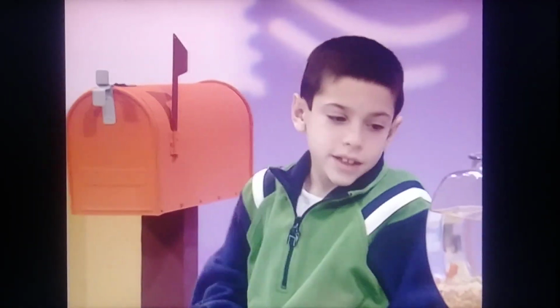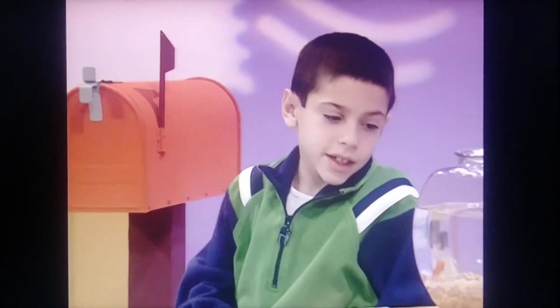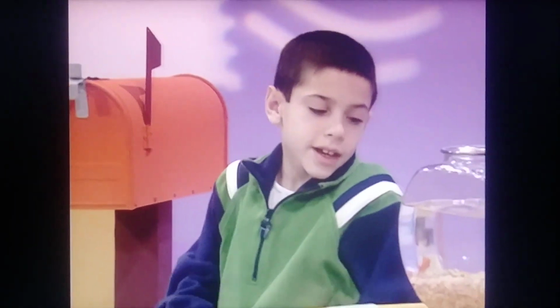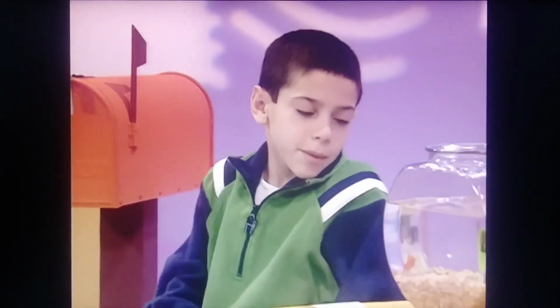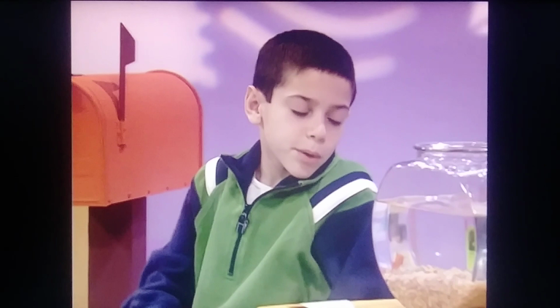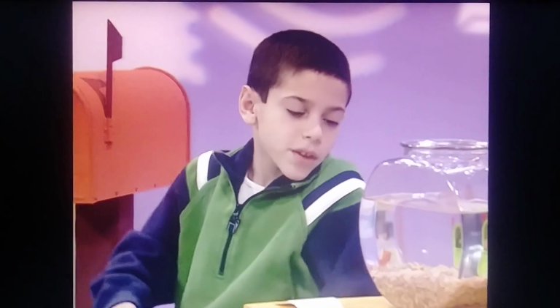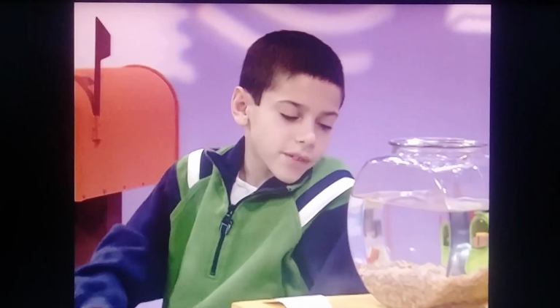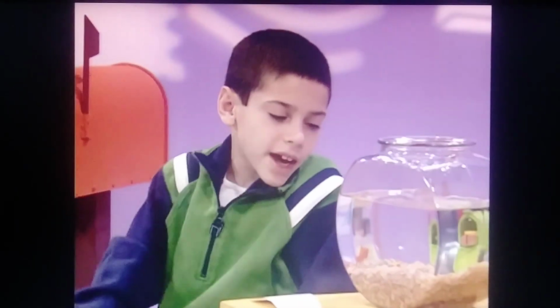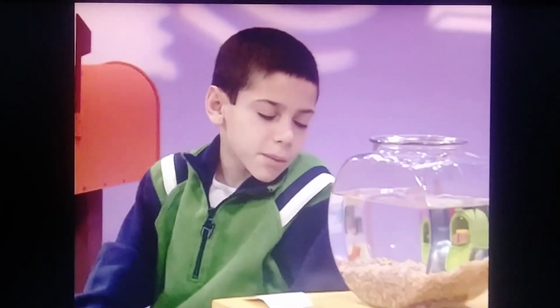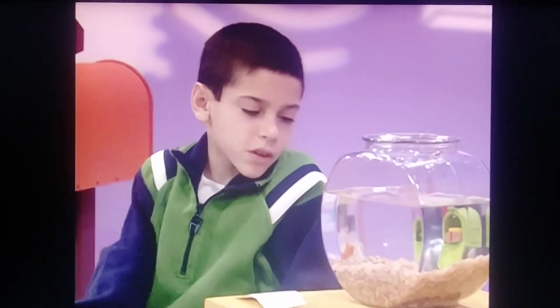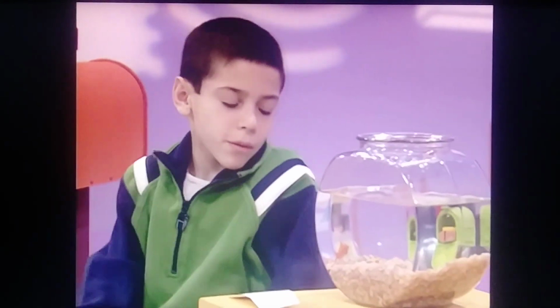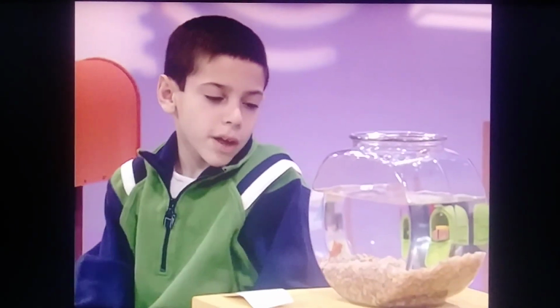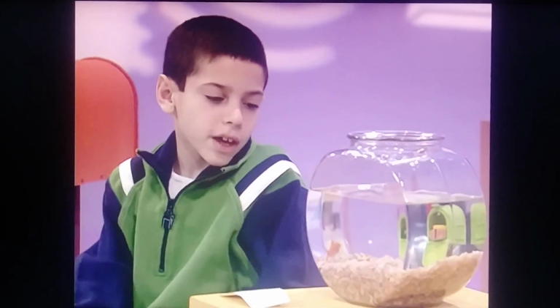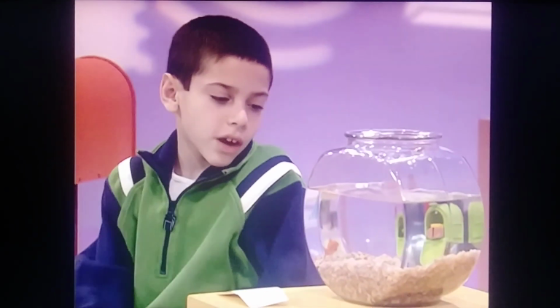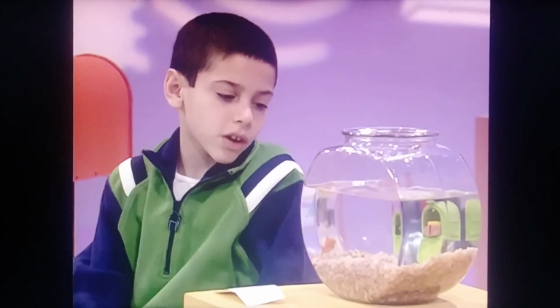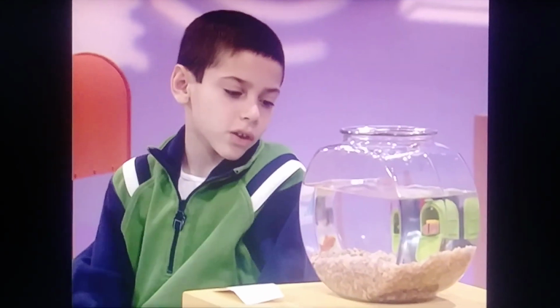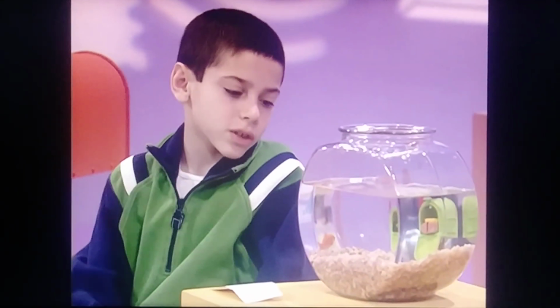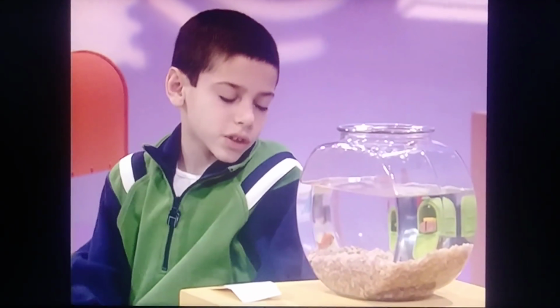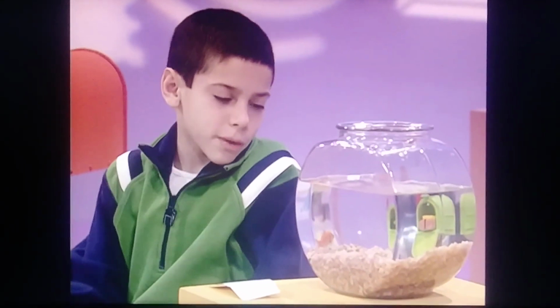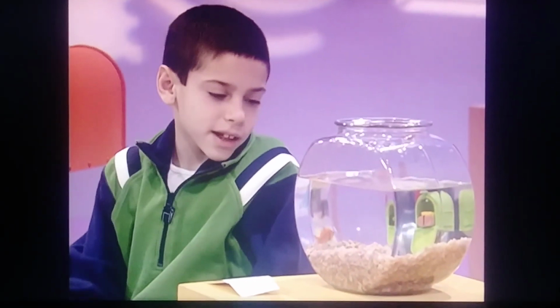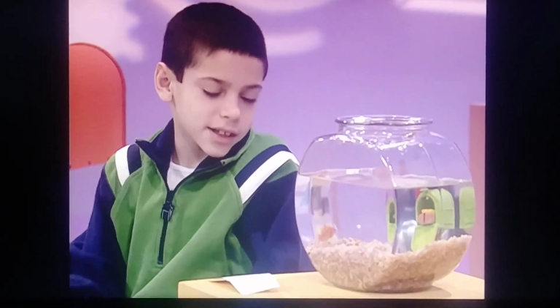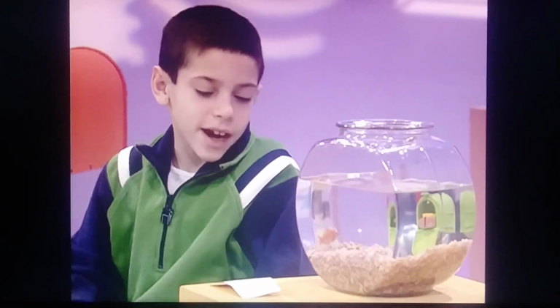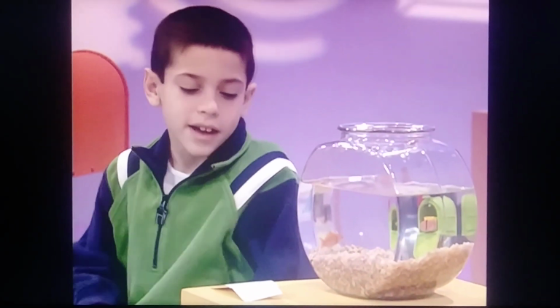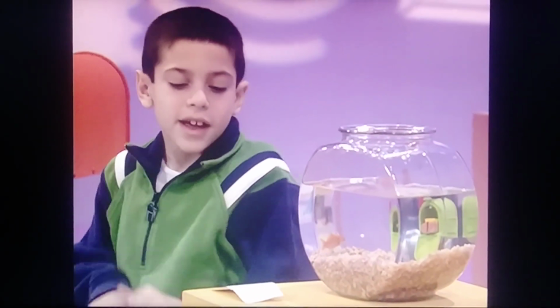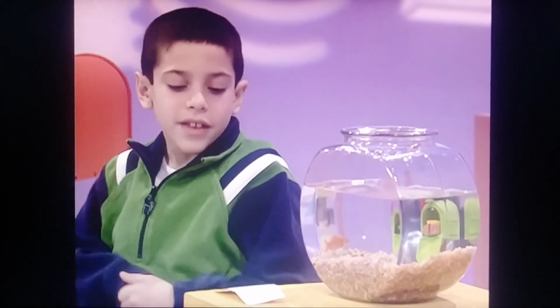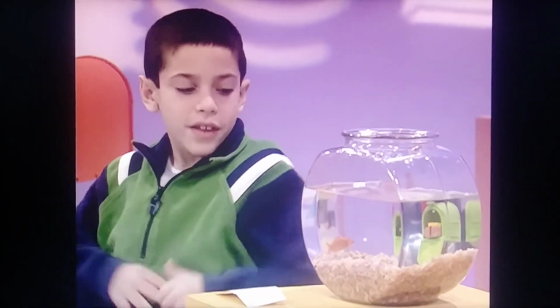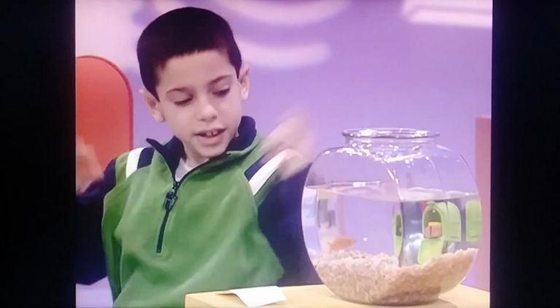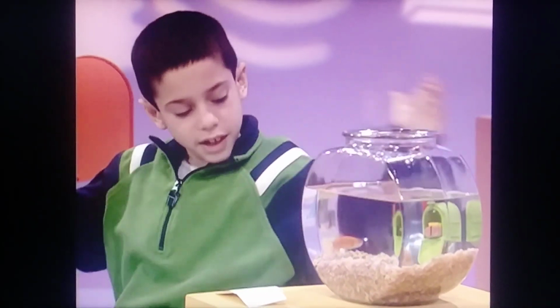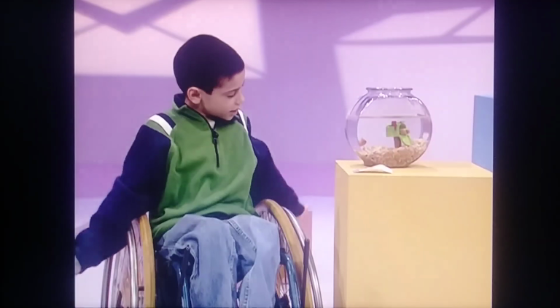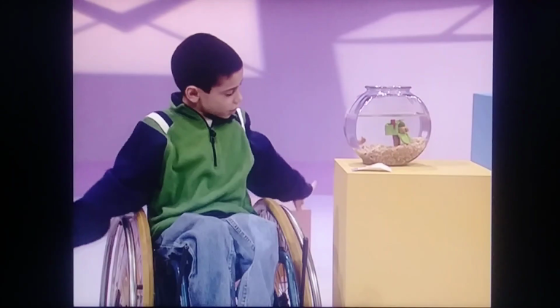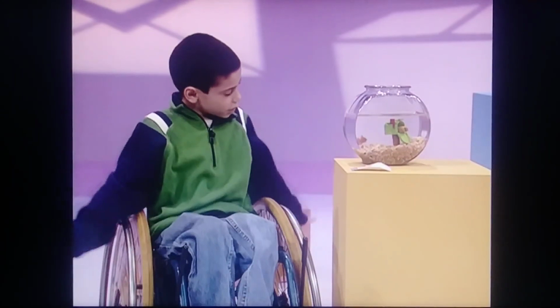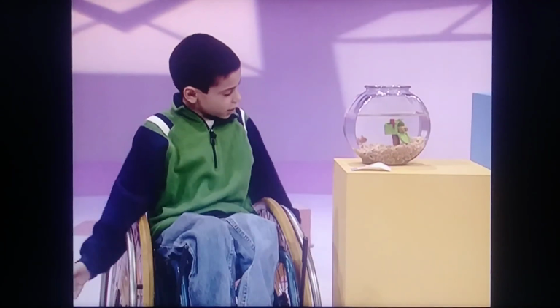See, I put the flag up so the mail carrier knows there's mail inside. That's it, Dorothy.